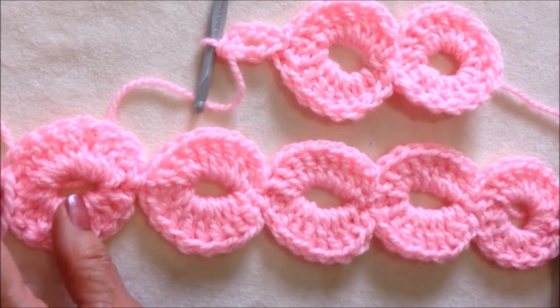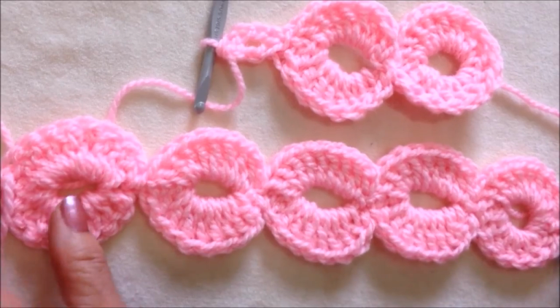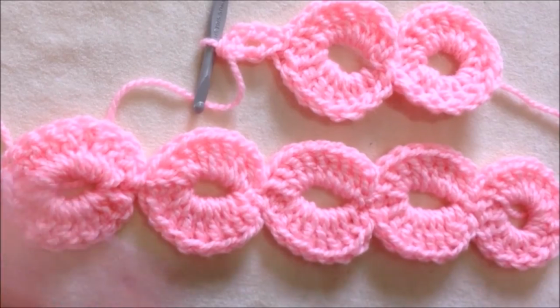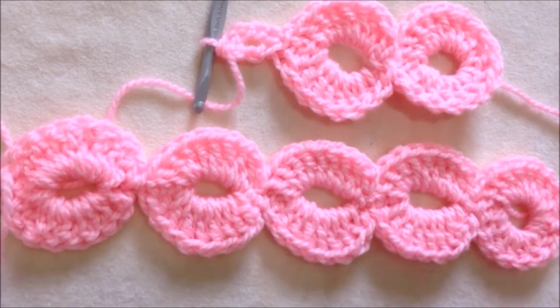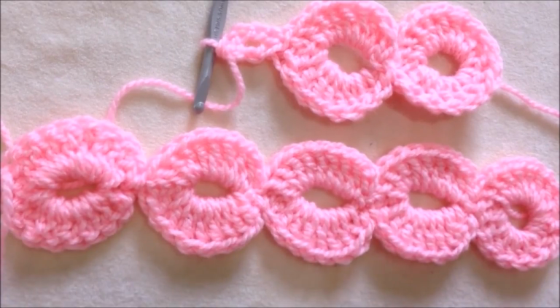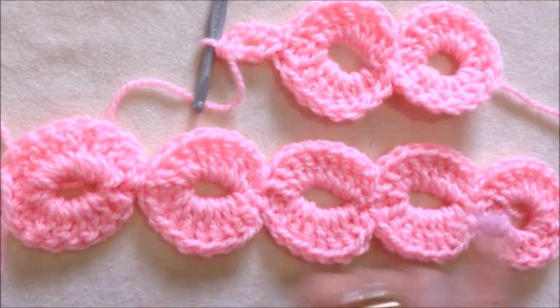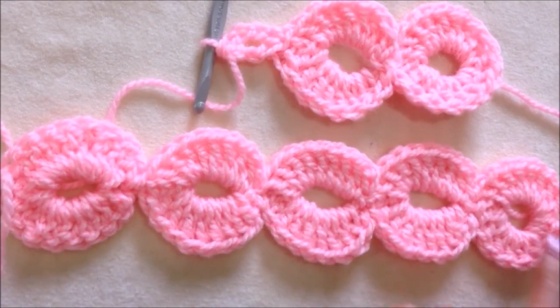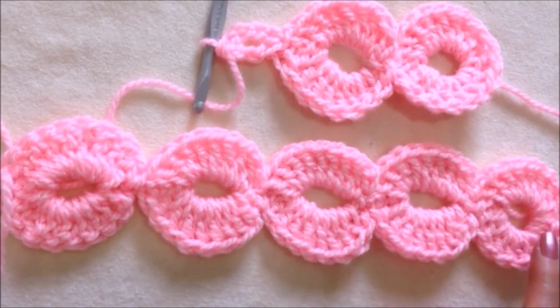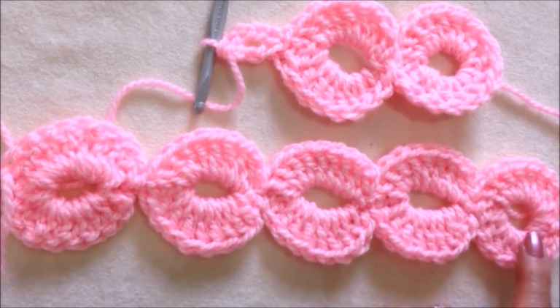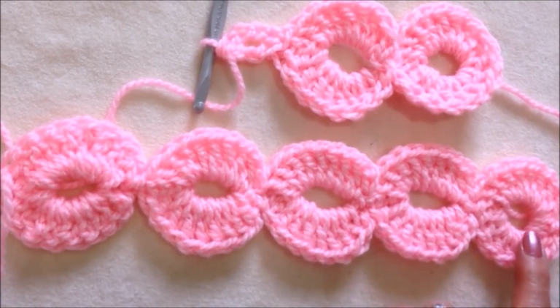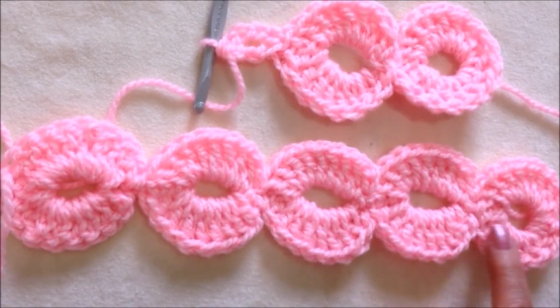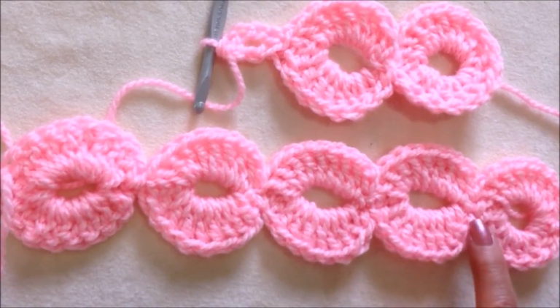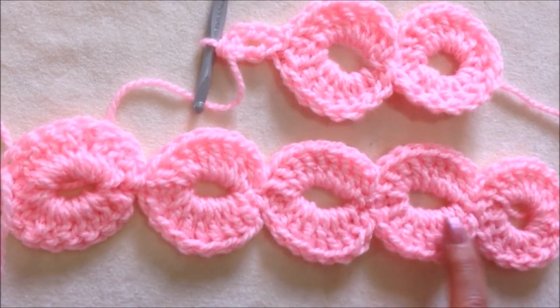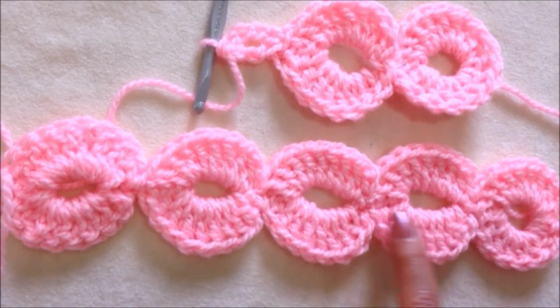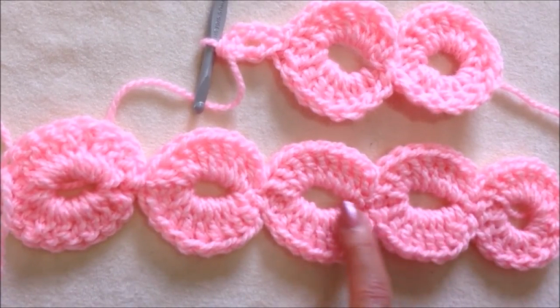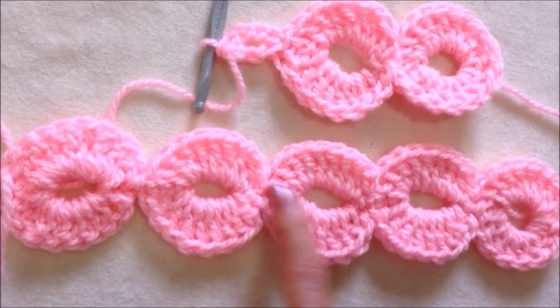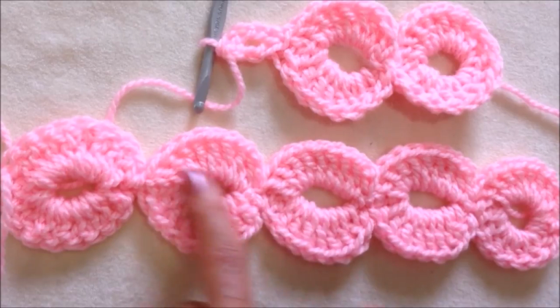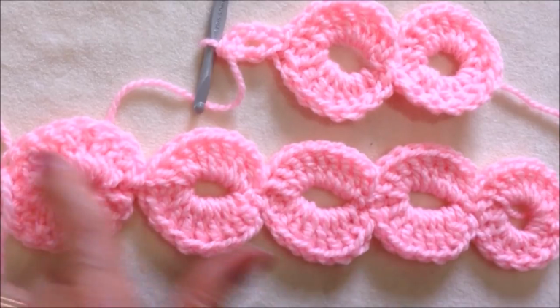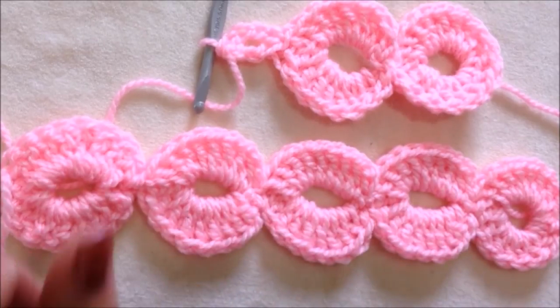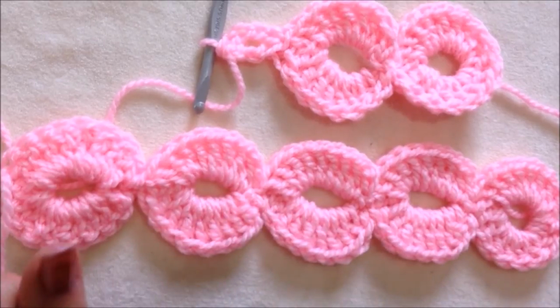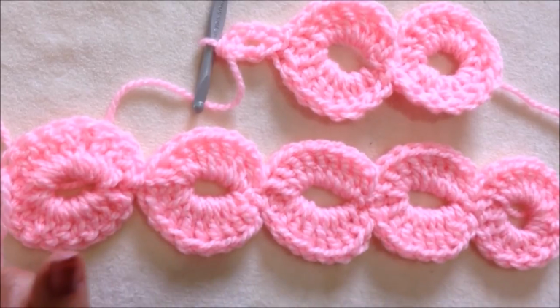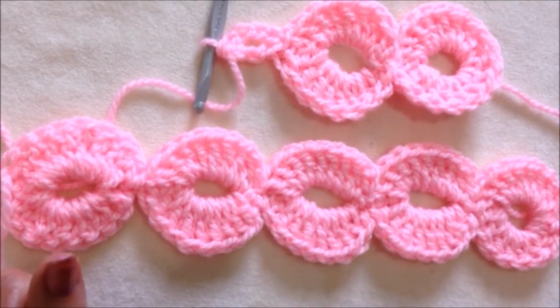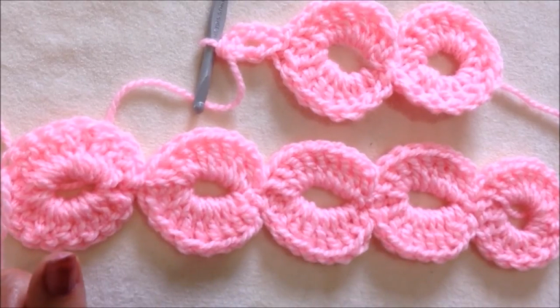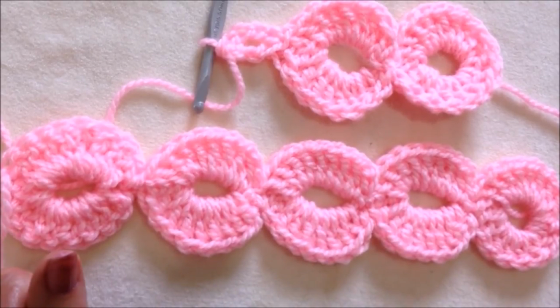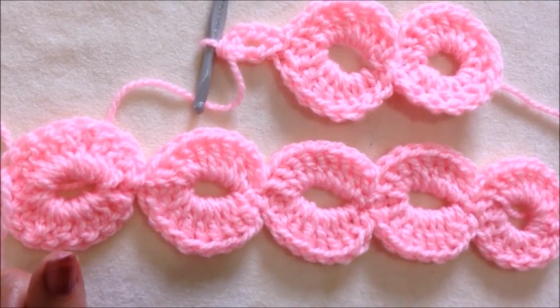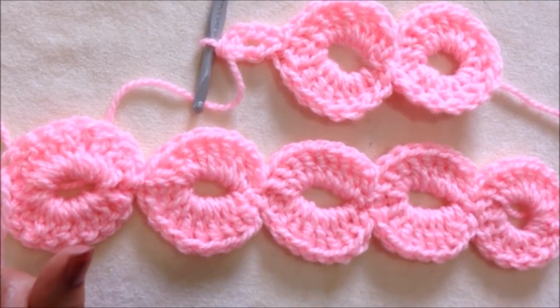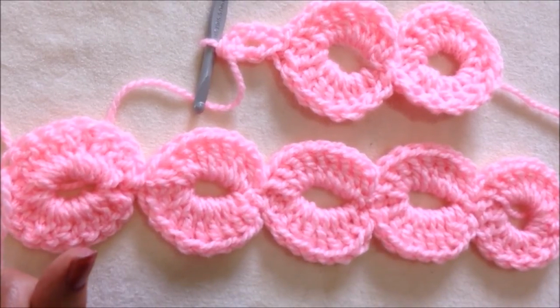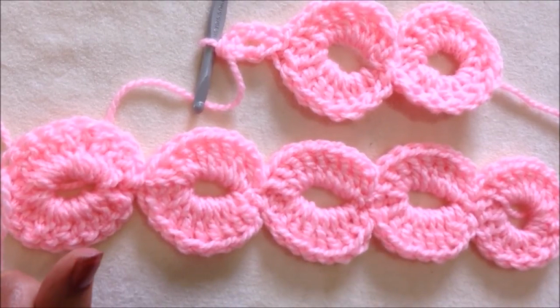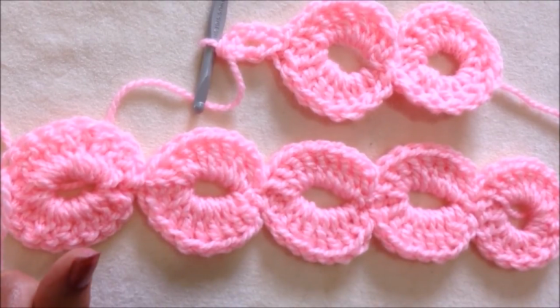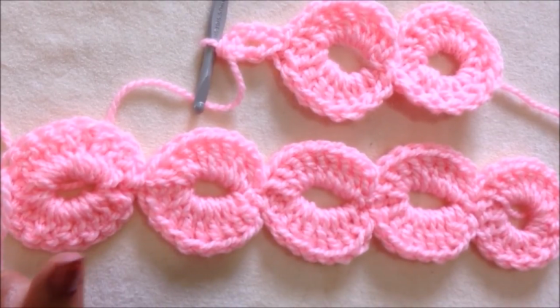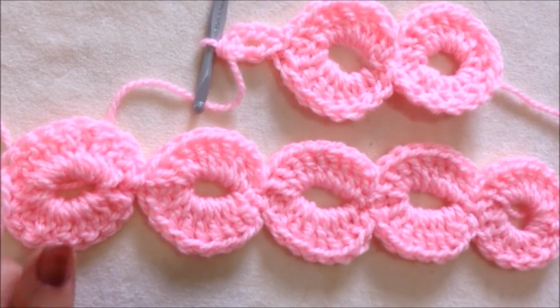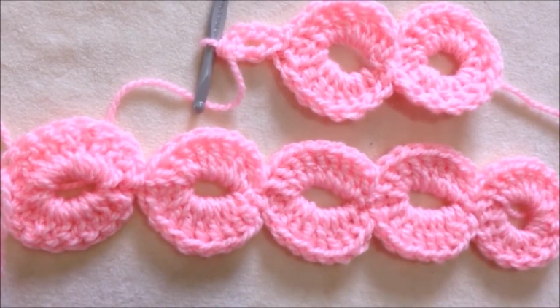So there you go. I hope you enjoyed learning how to crochet continuous circles. Thanks for watching. Bye for now.